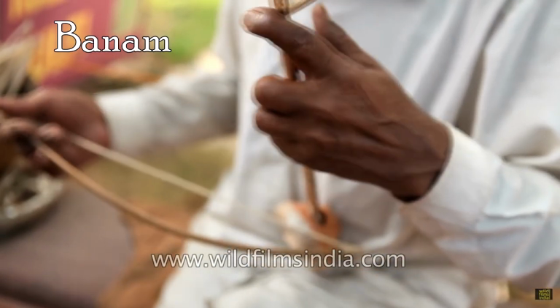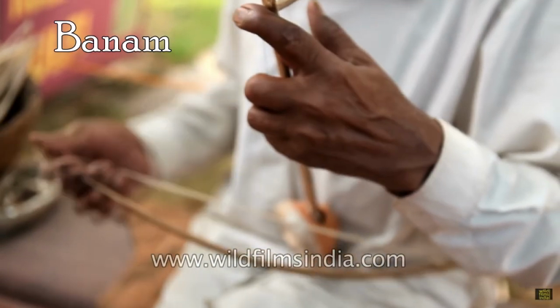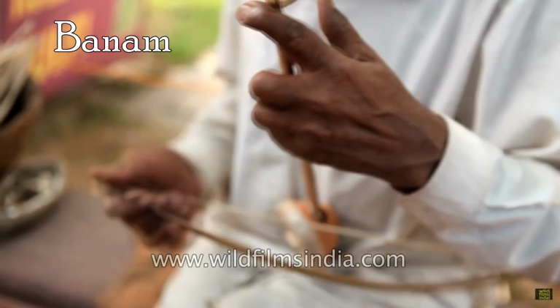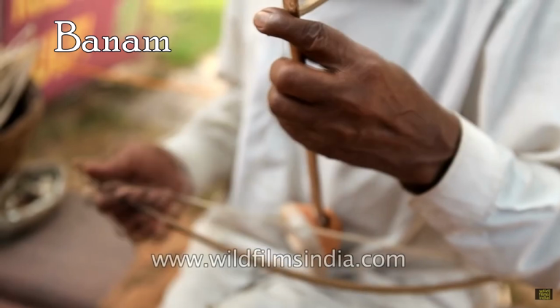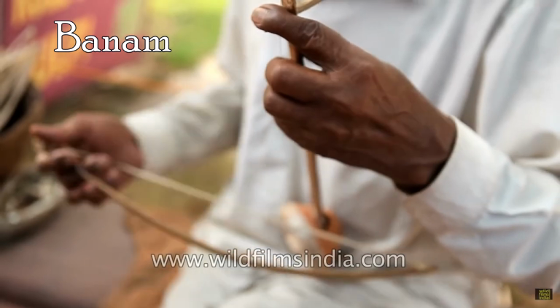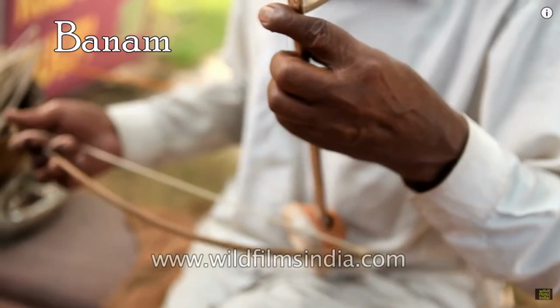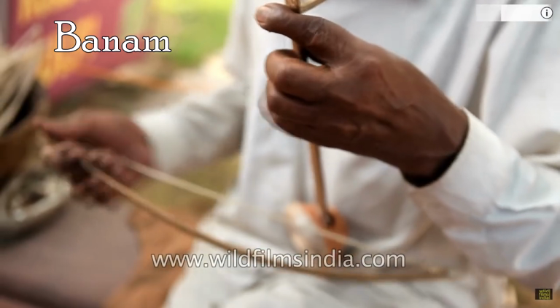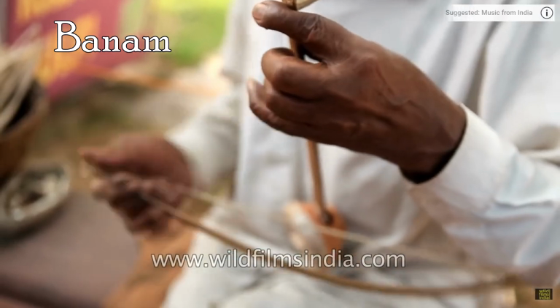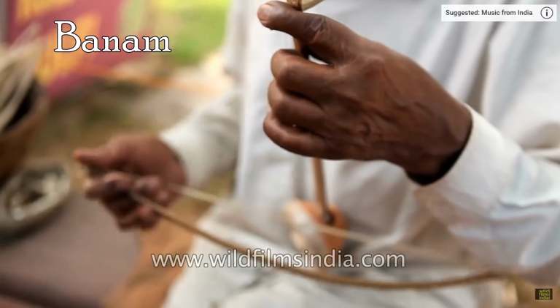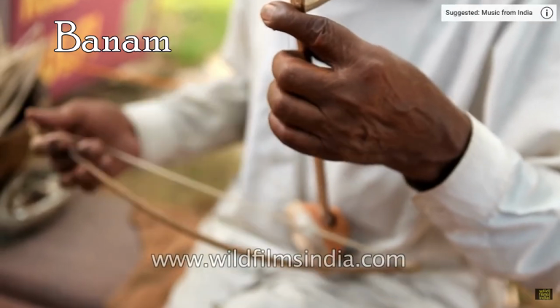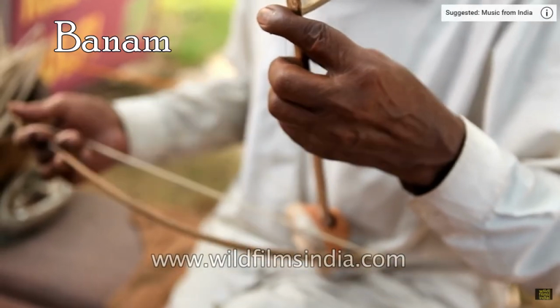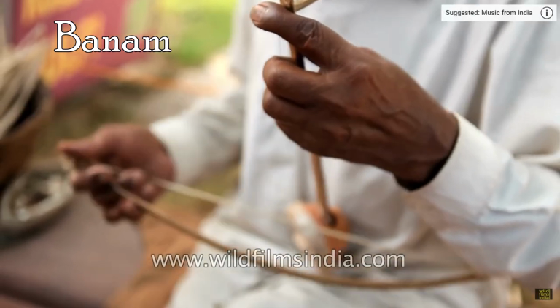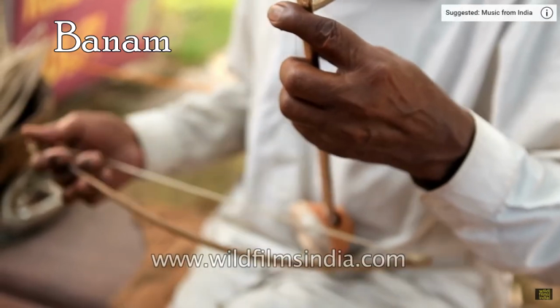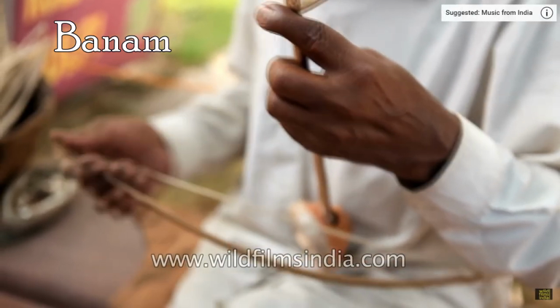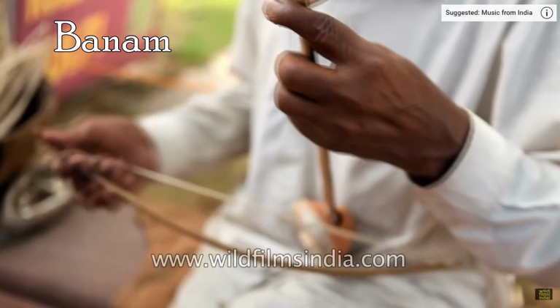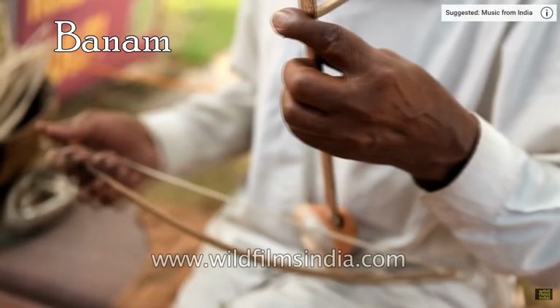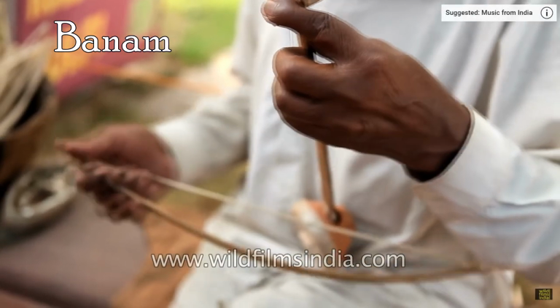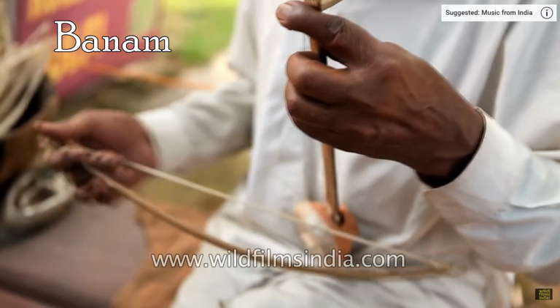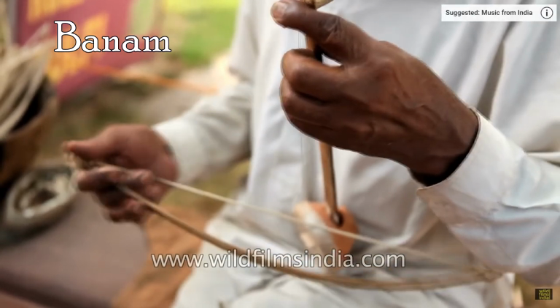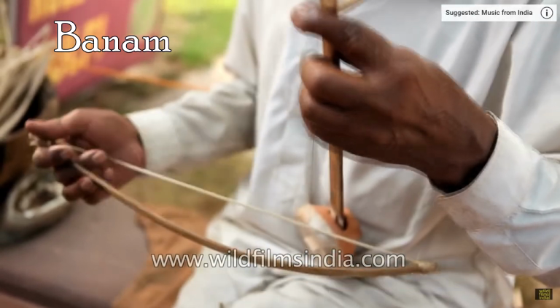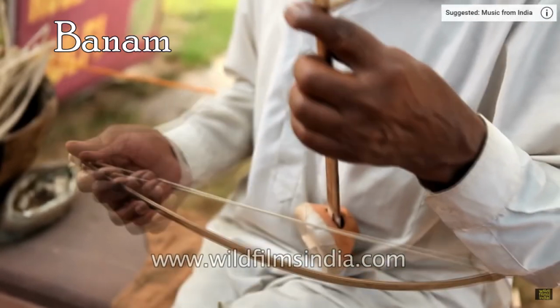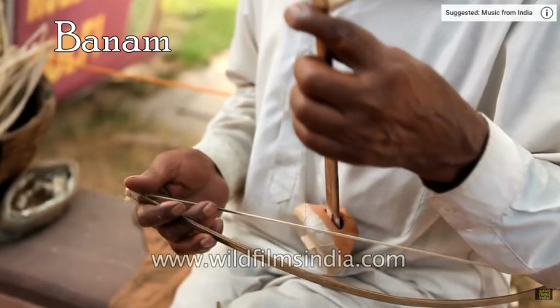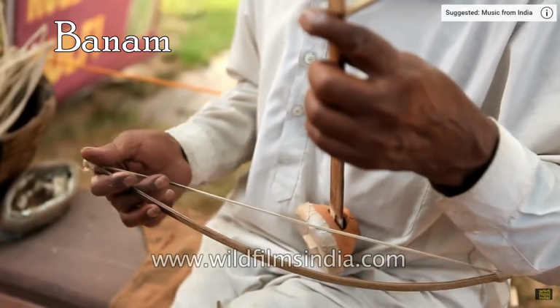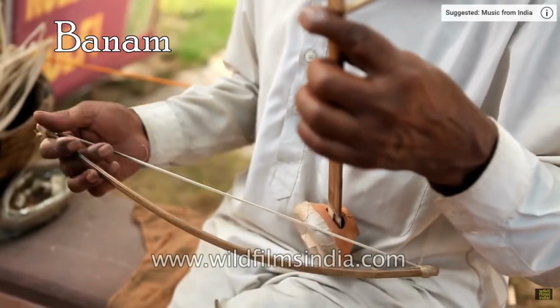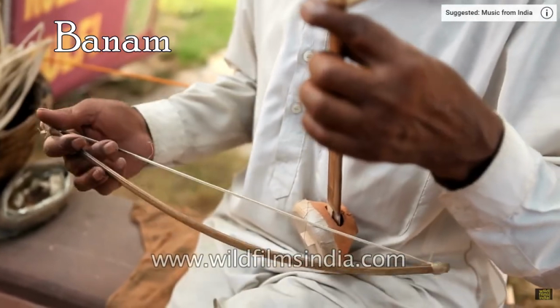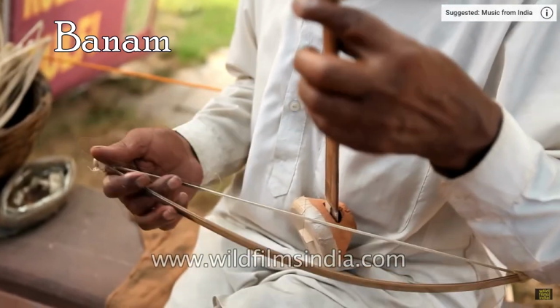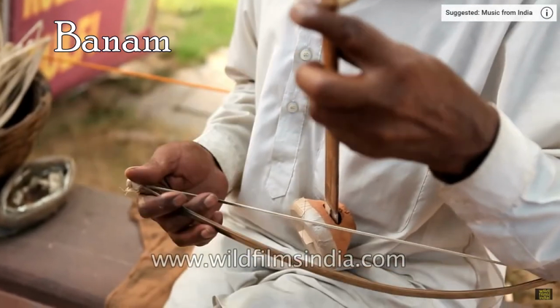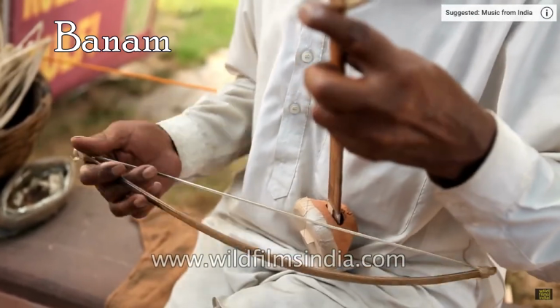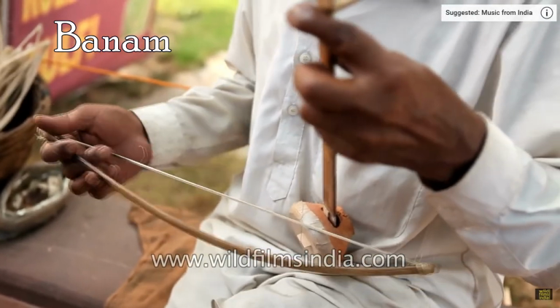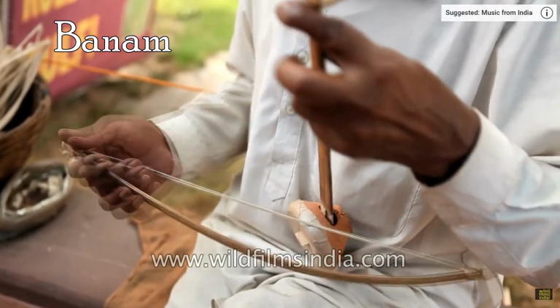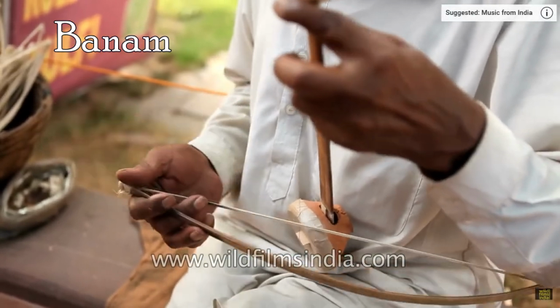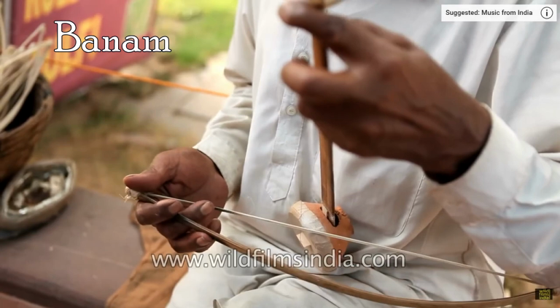Banam is a class of folk fiddles found among the Santal people of North East India and Bangladesh.